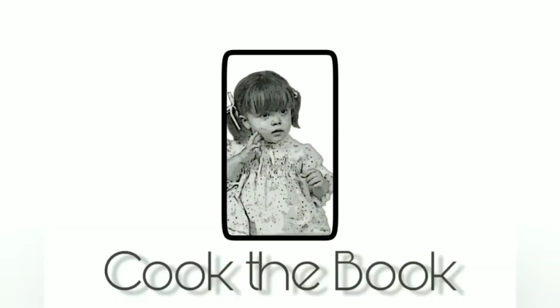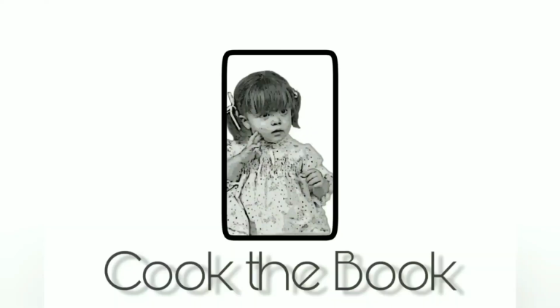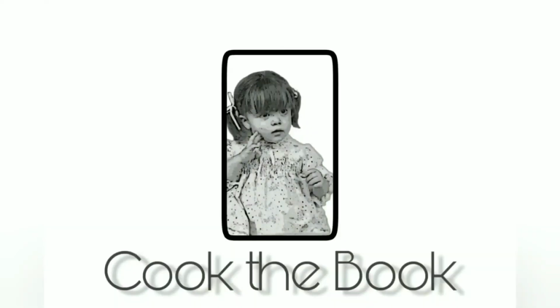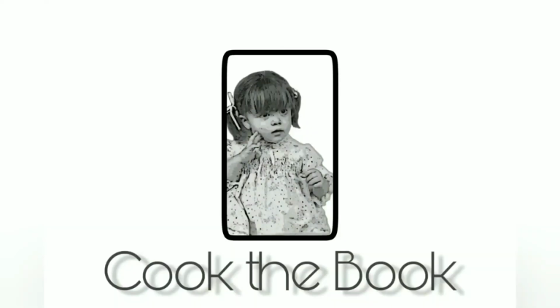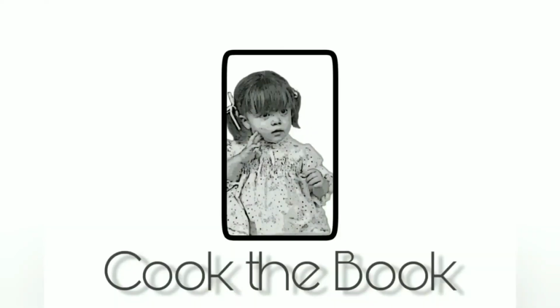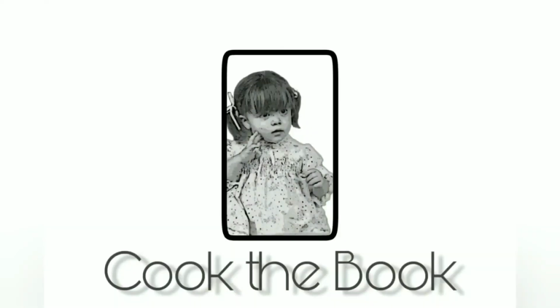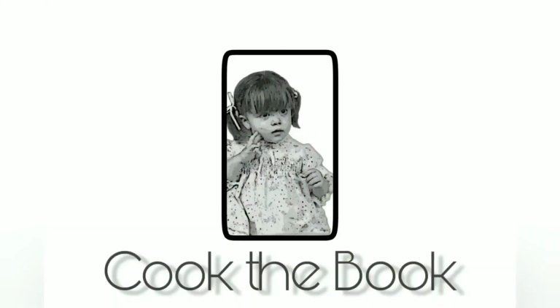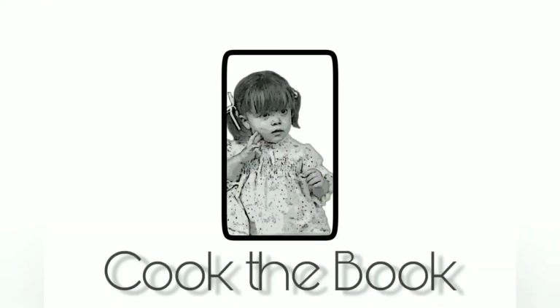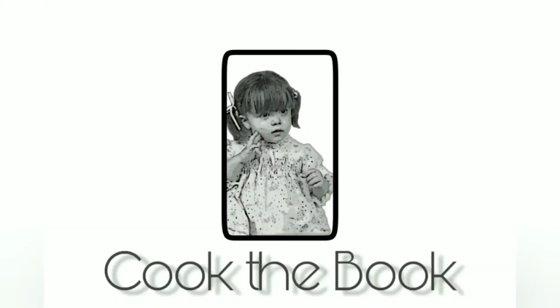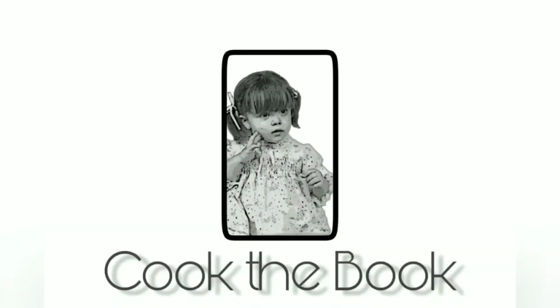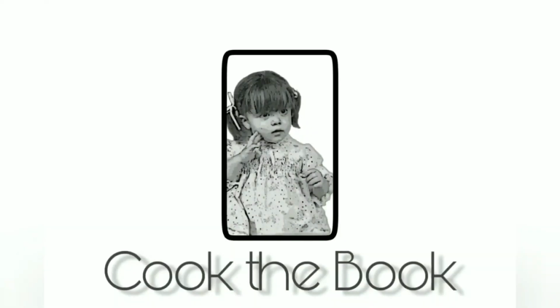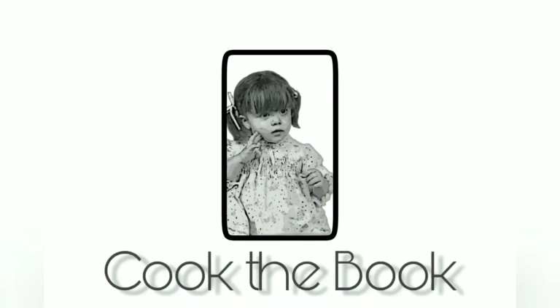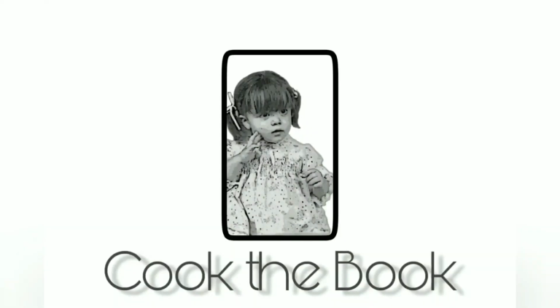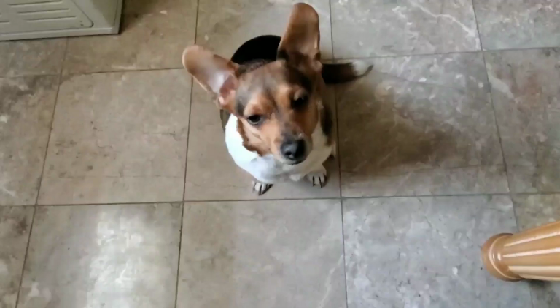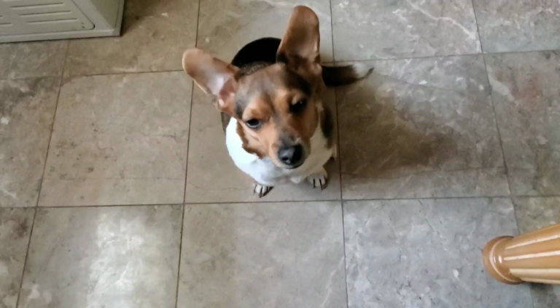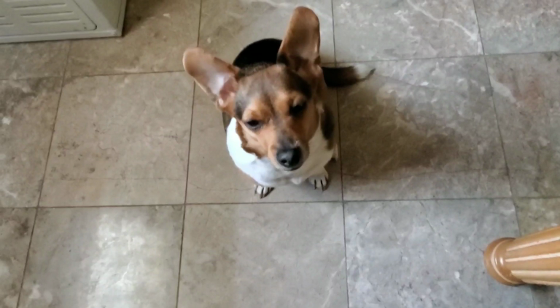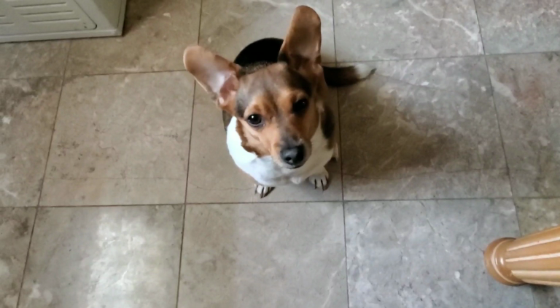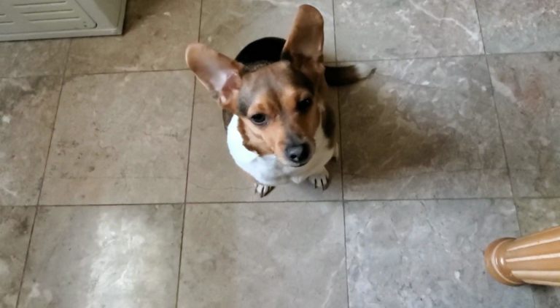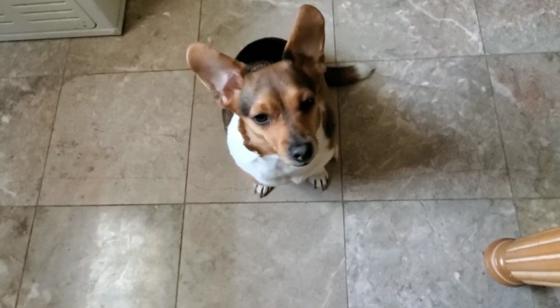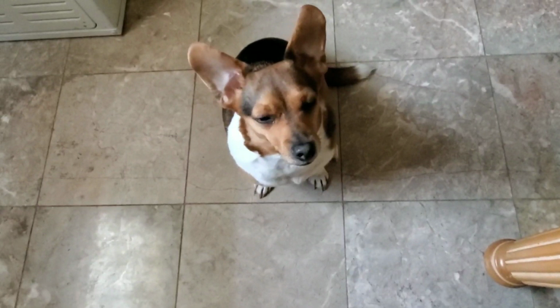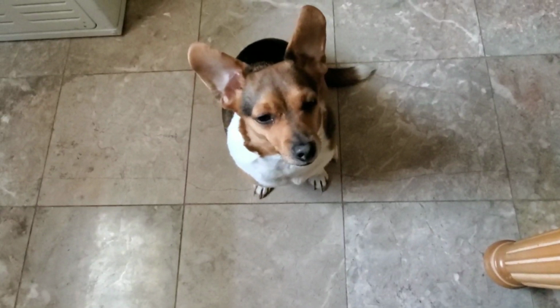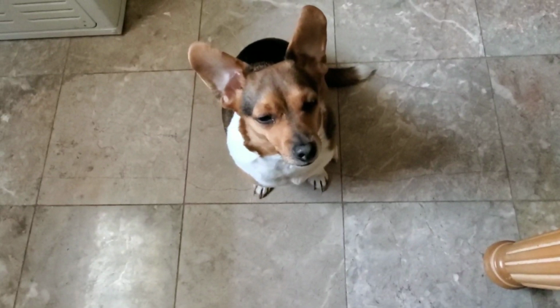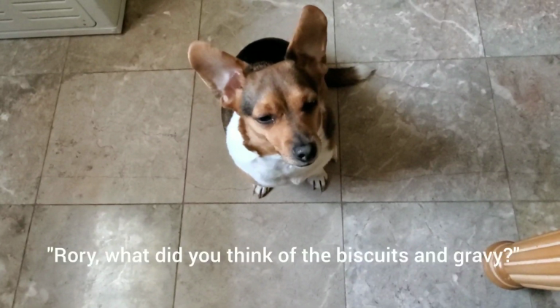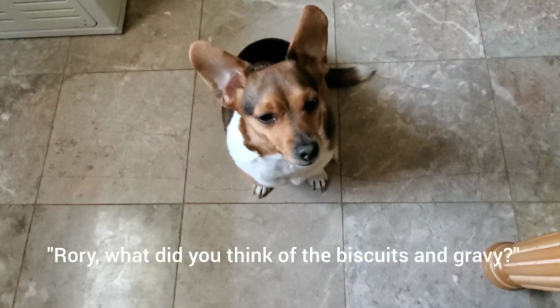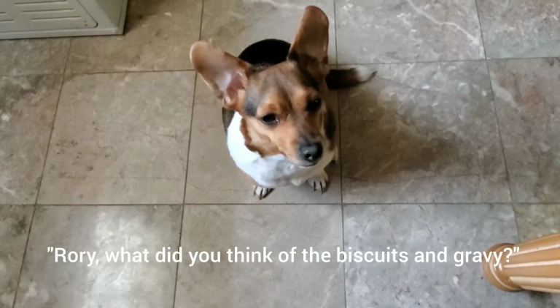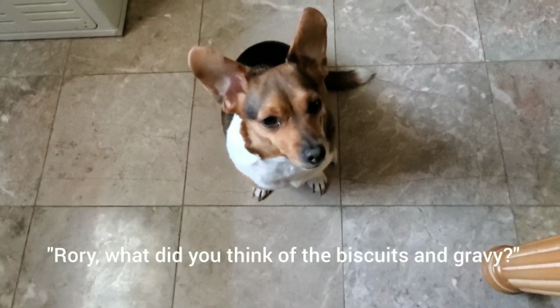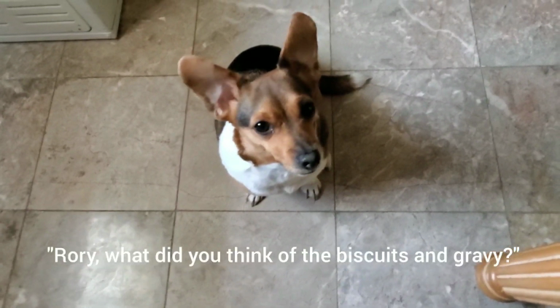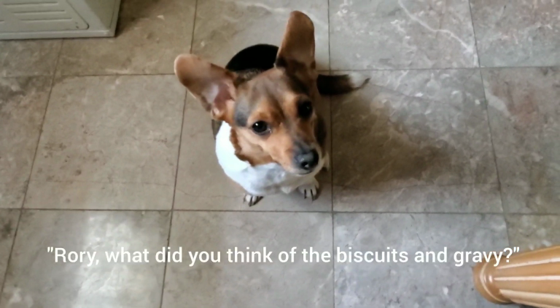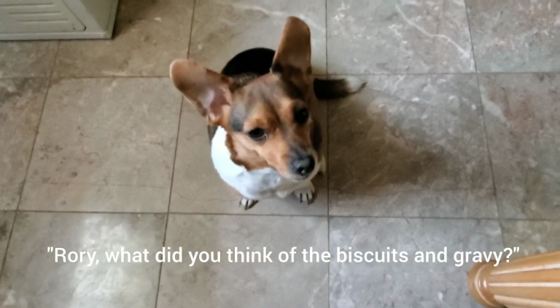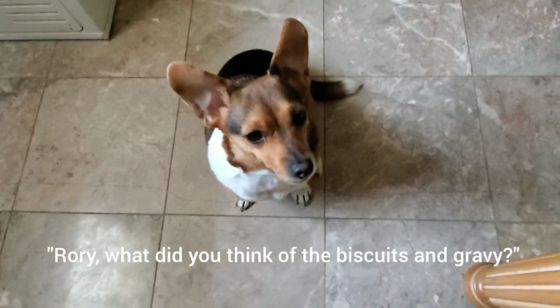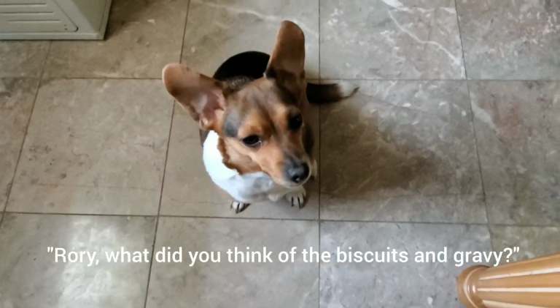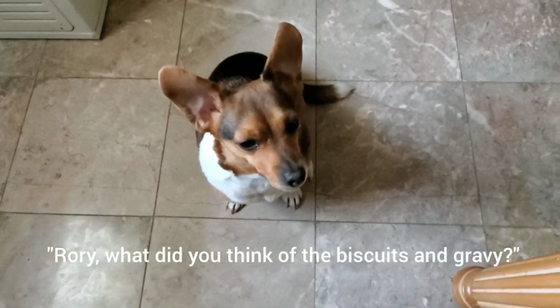Groovy like a drive-in movie. Rory, what did you think of the biscuits and gravy?